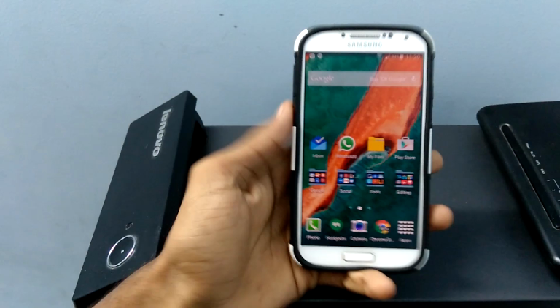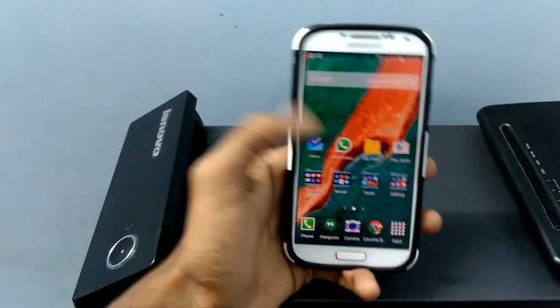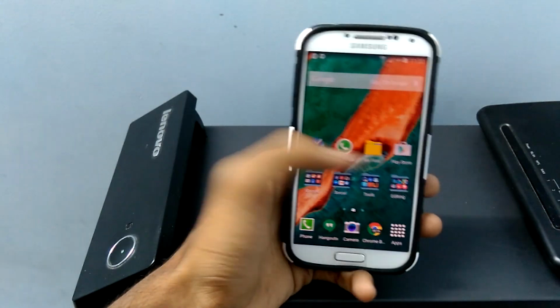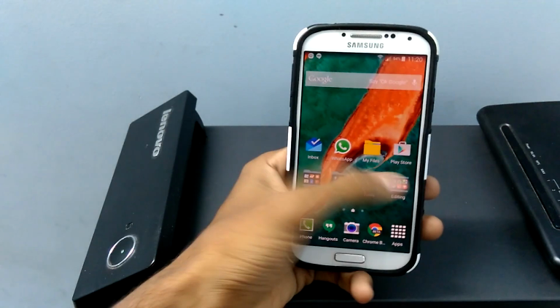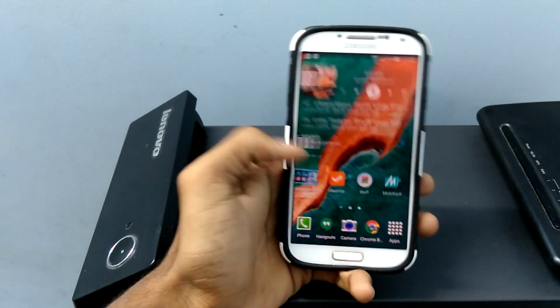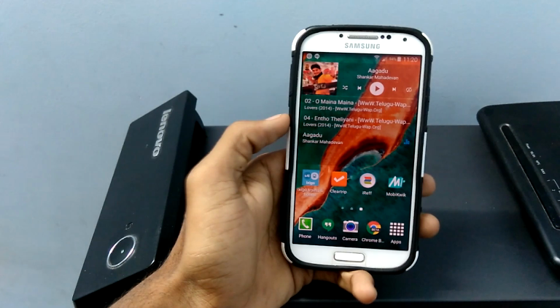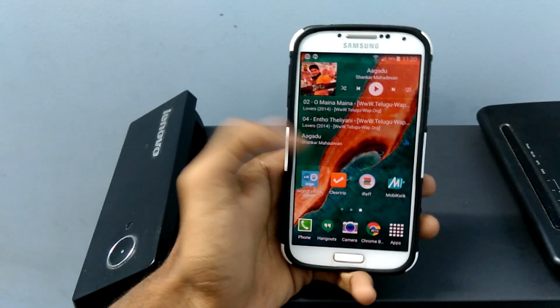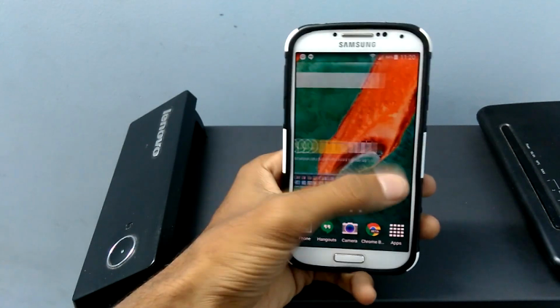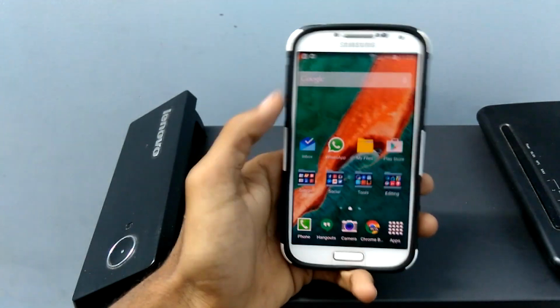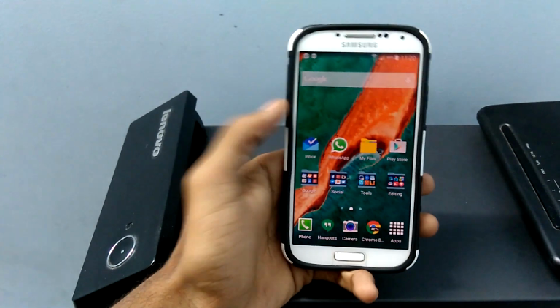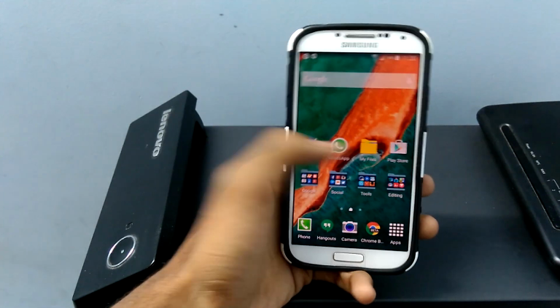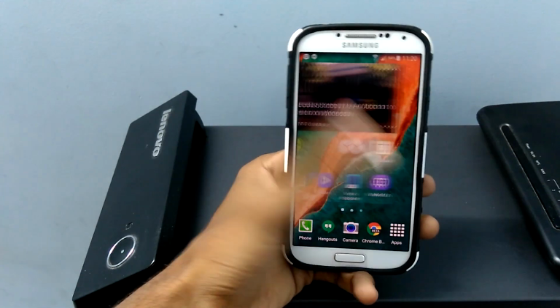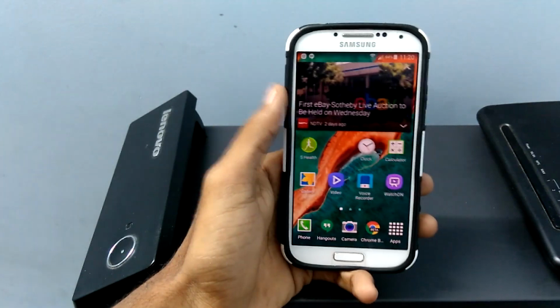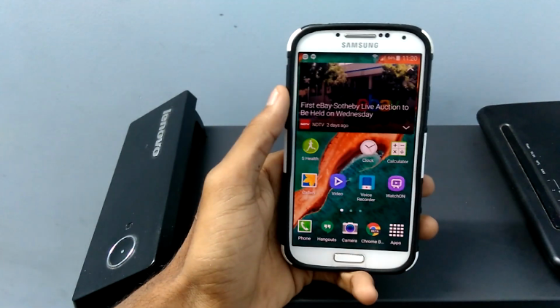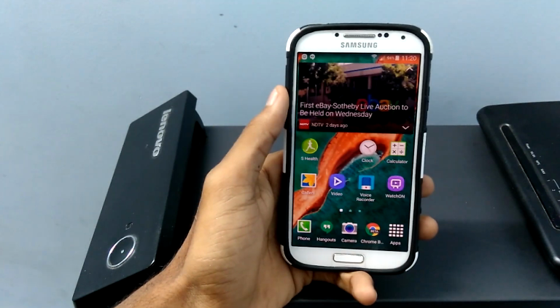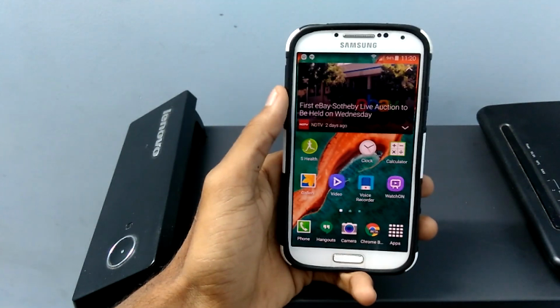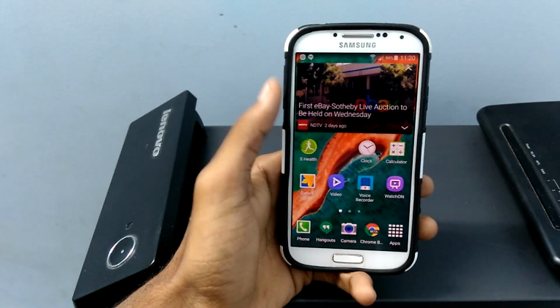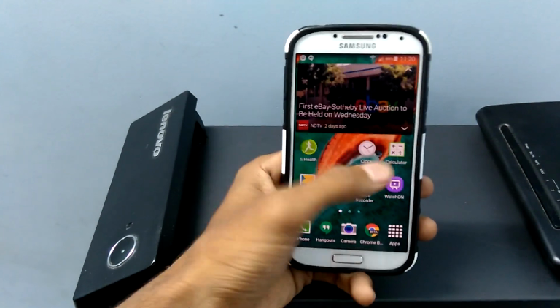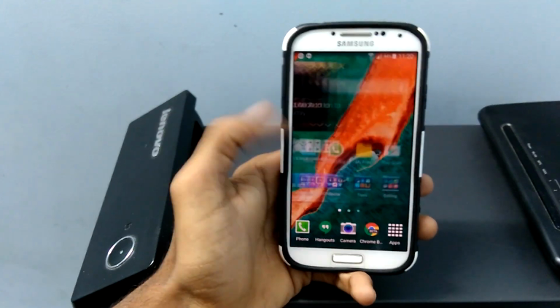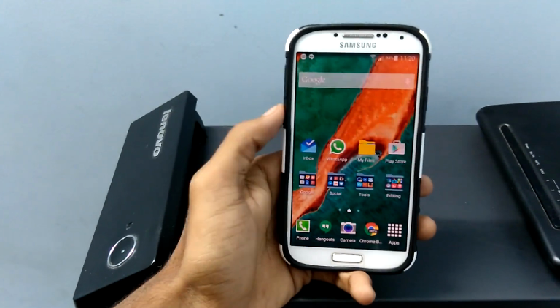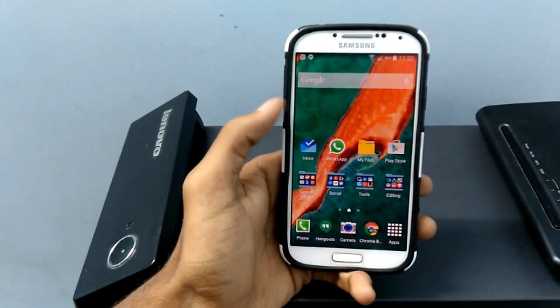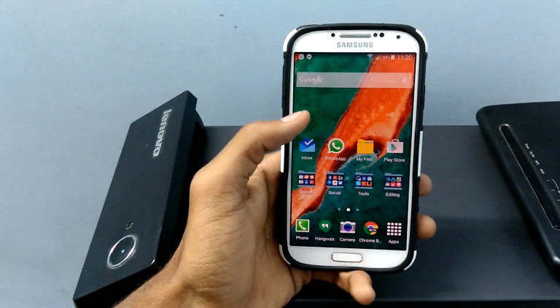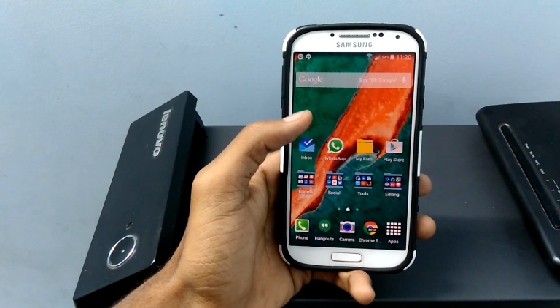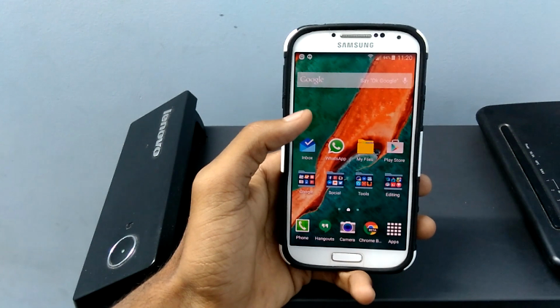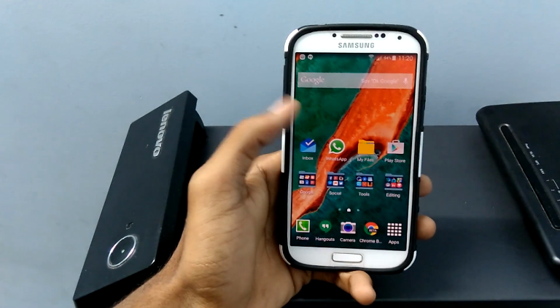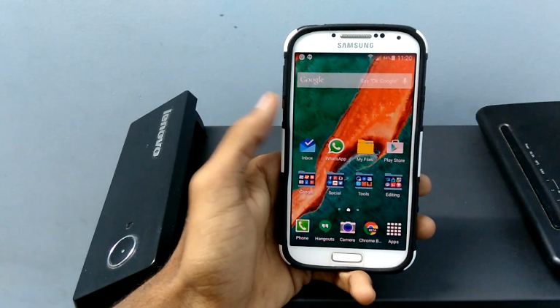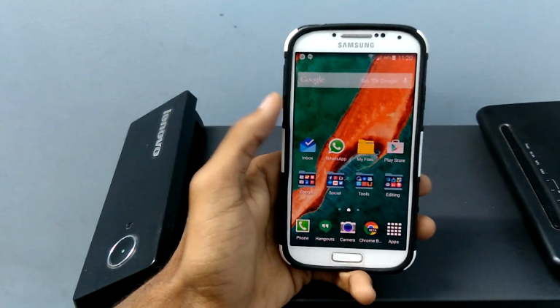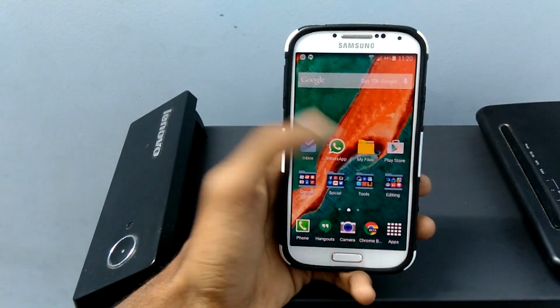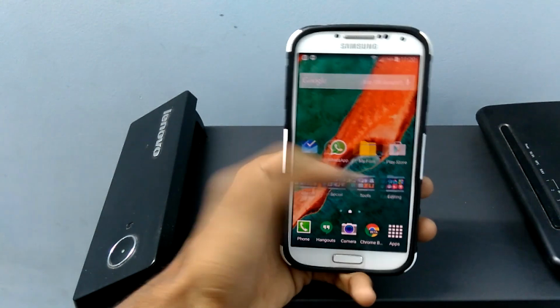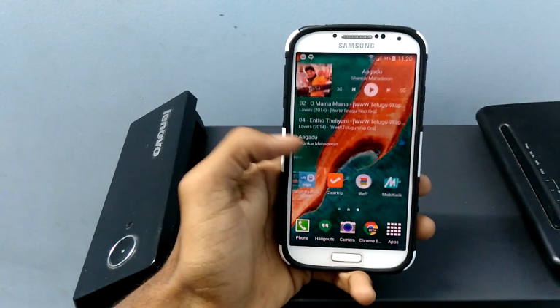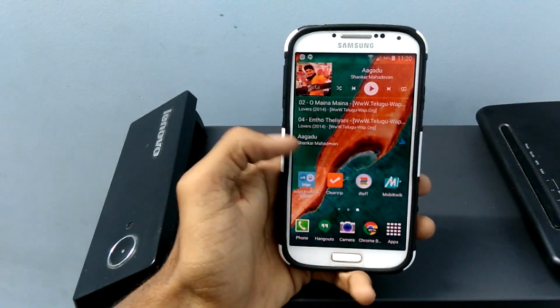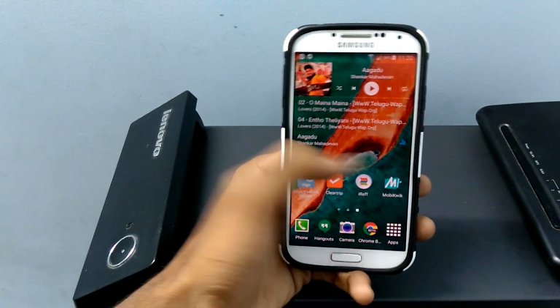Hey, what's up guys, my name is Krishna here from GetGoogles. In this video, I am going to give a quick review on Android Lollipop.